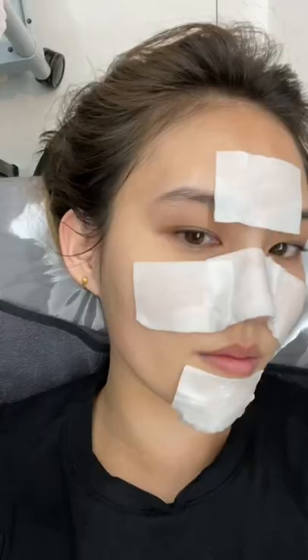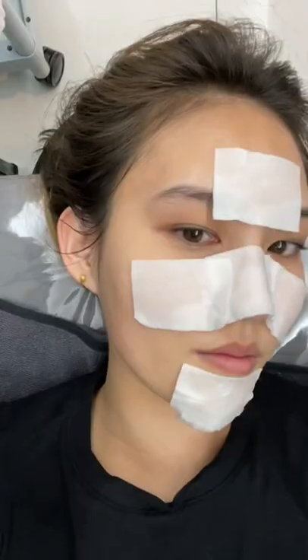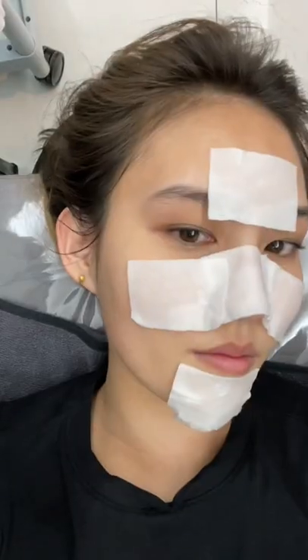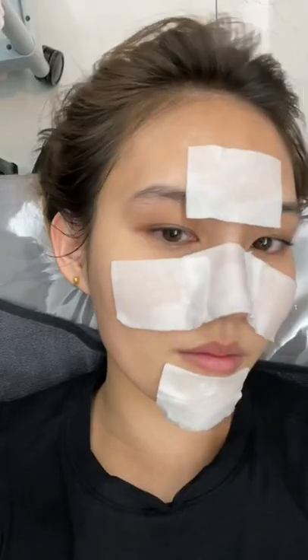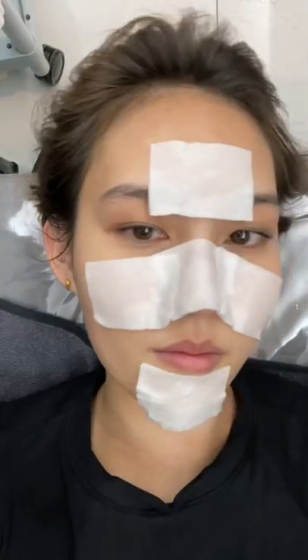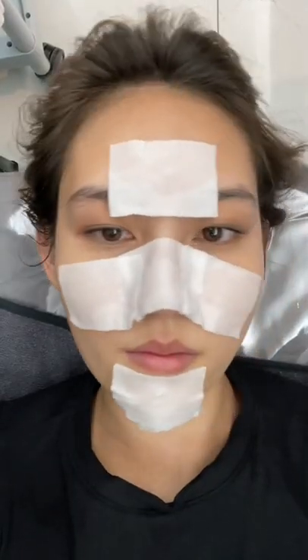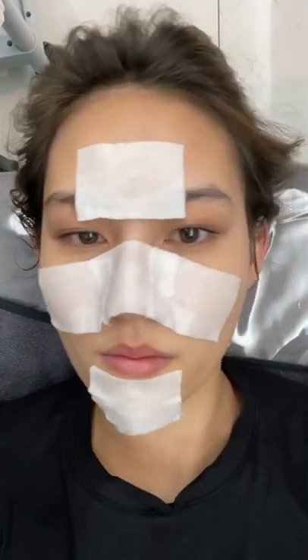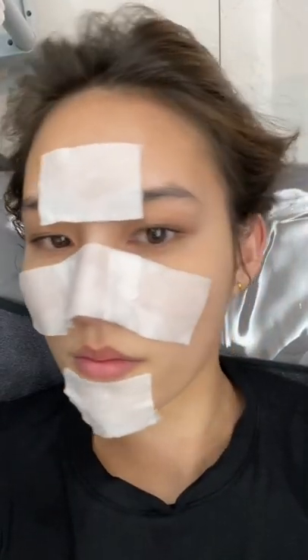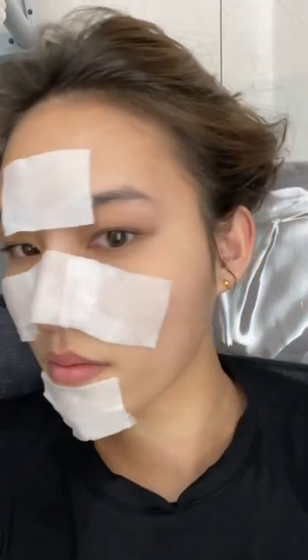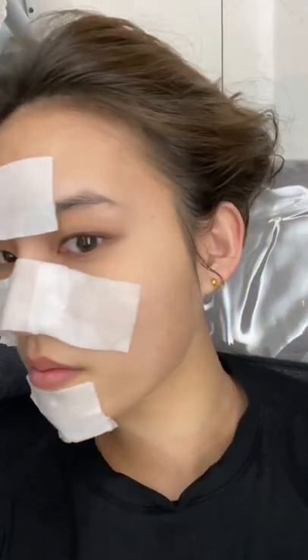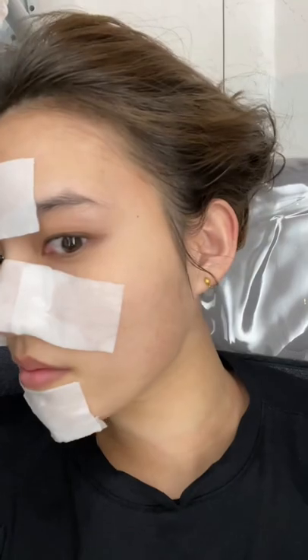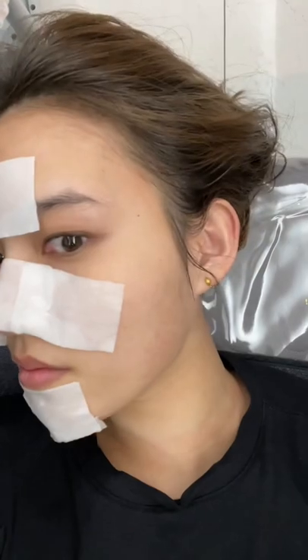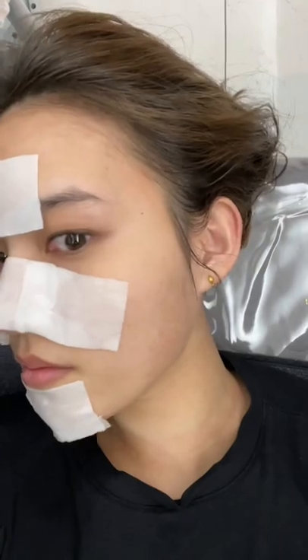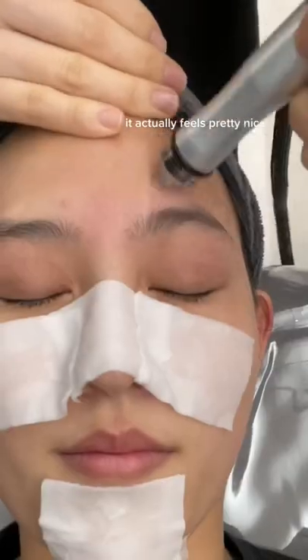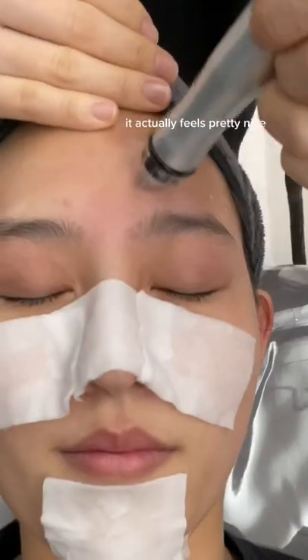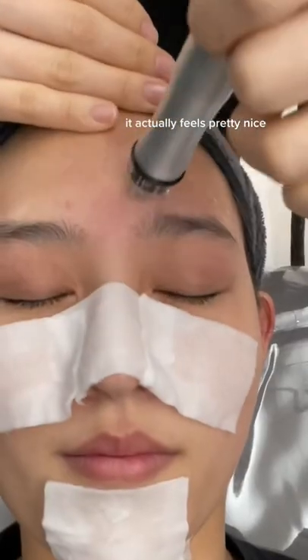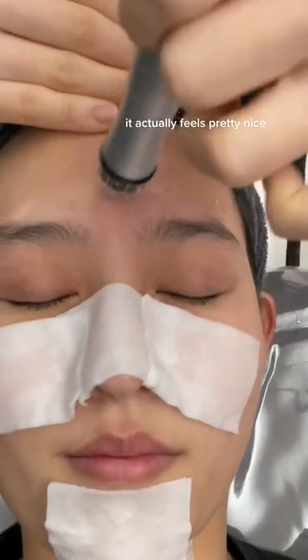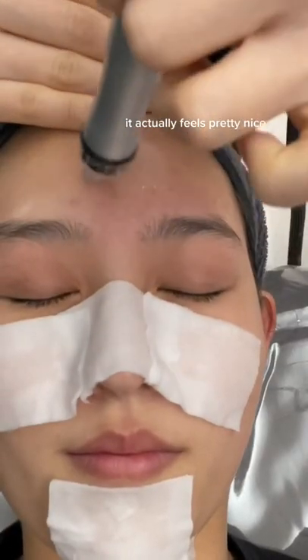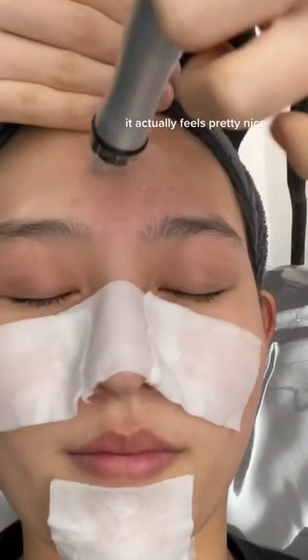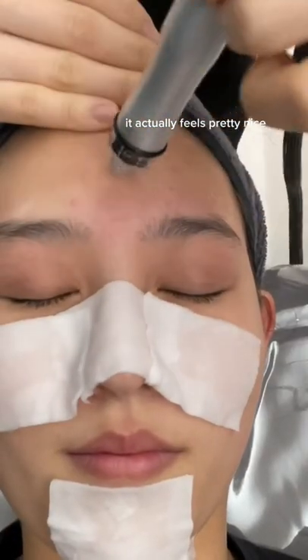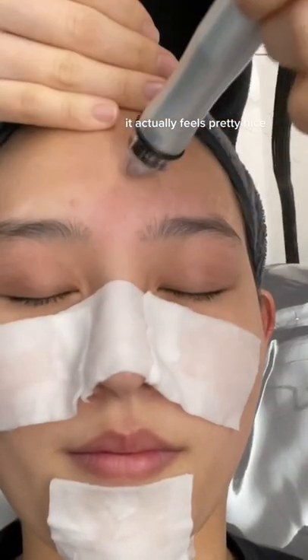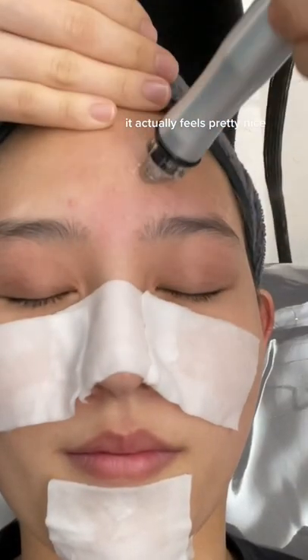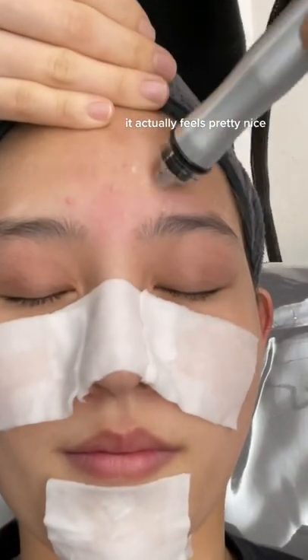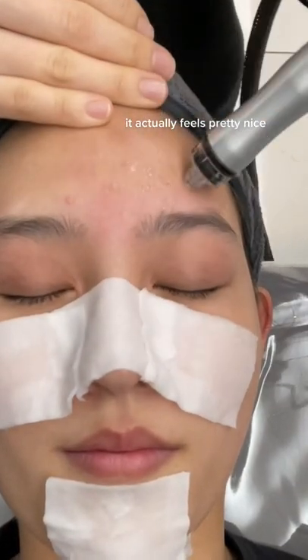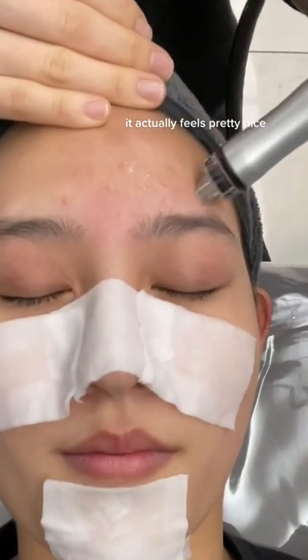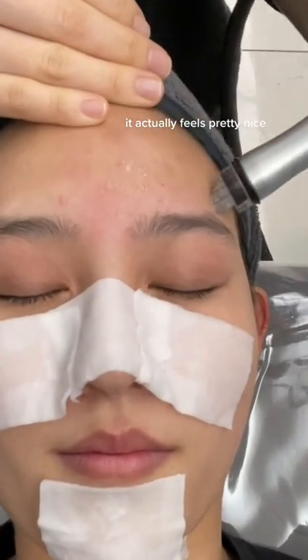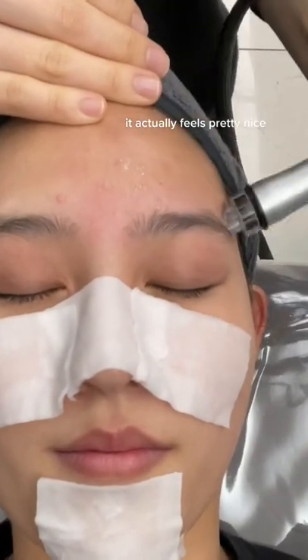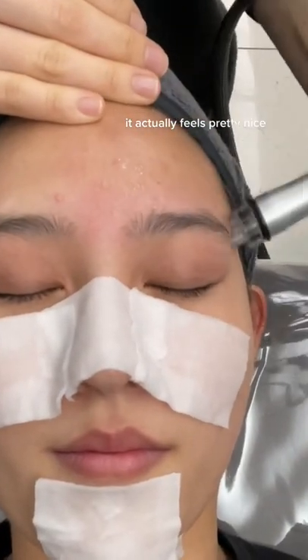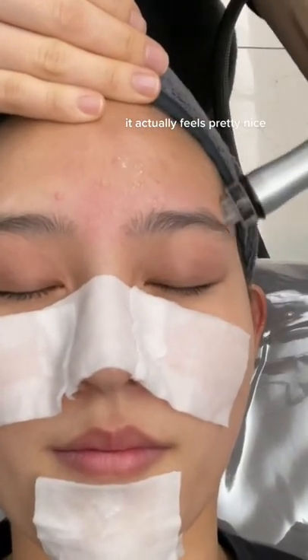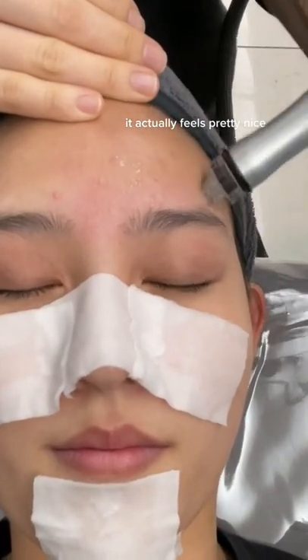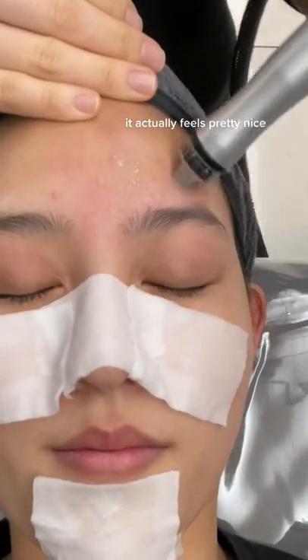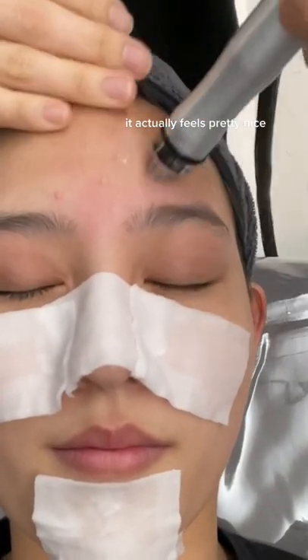First, she applied an exfoliating toner and then used a water-based serum and a suction device that's used to gently remove dead skin cells.